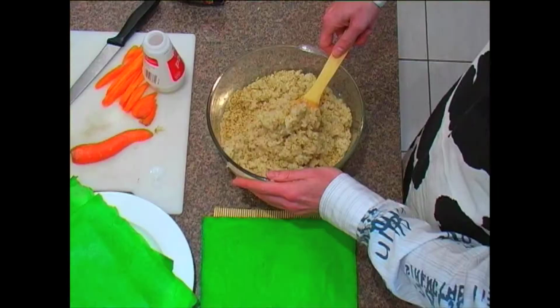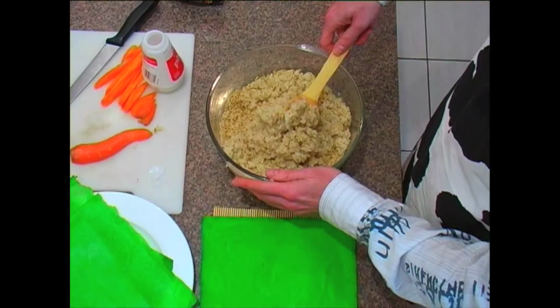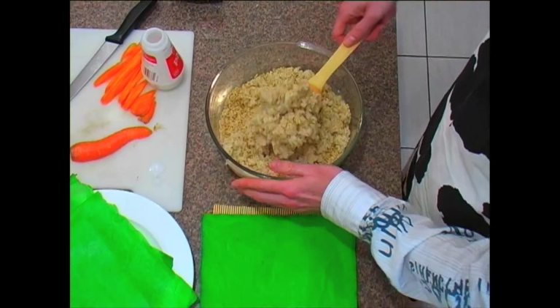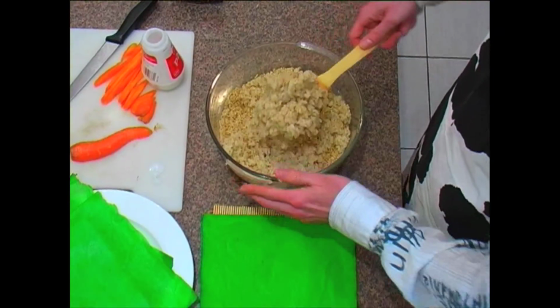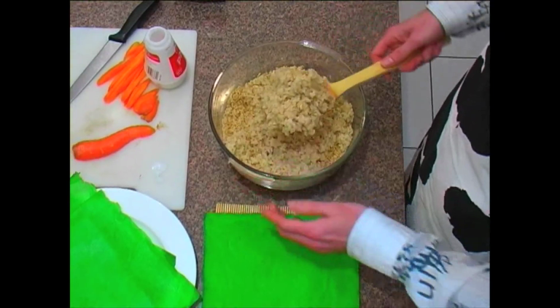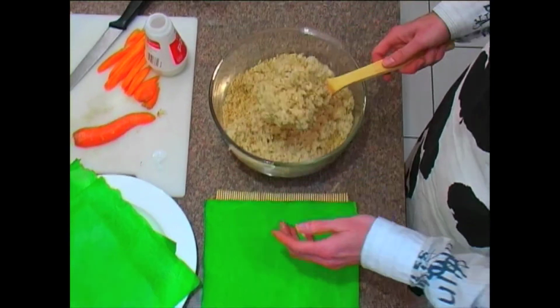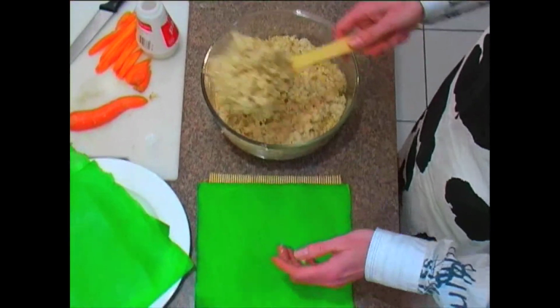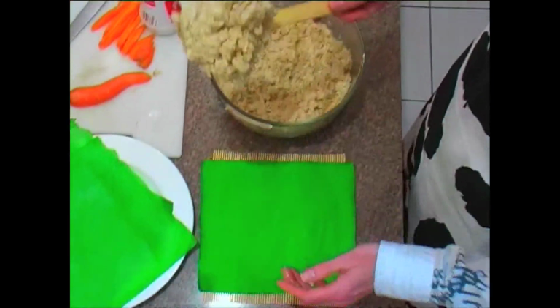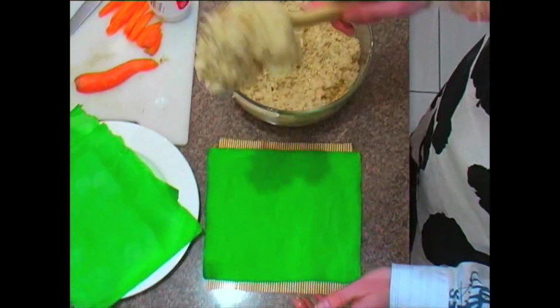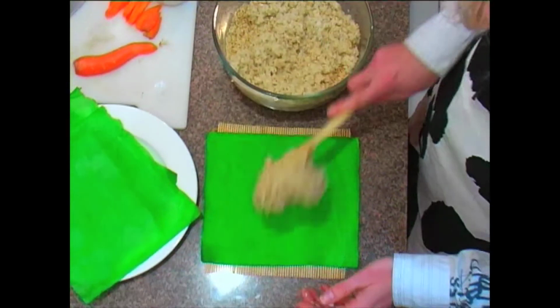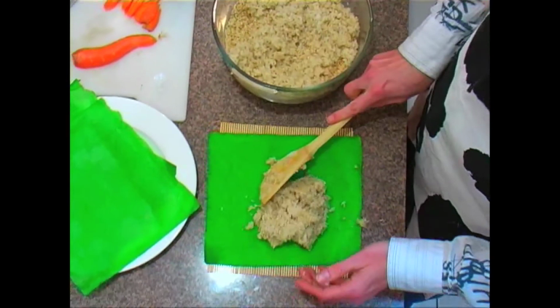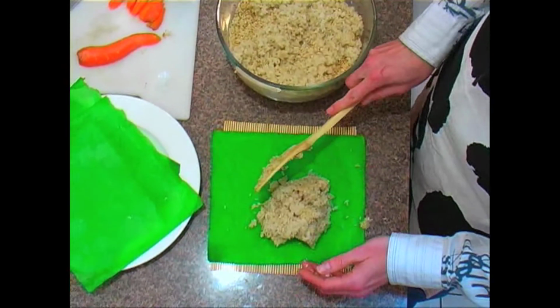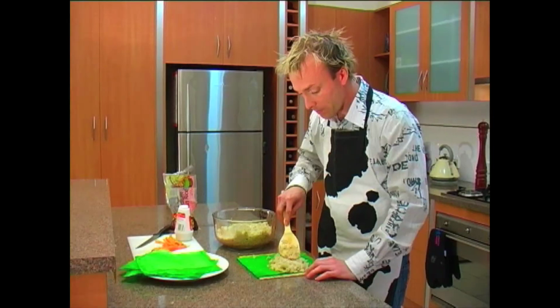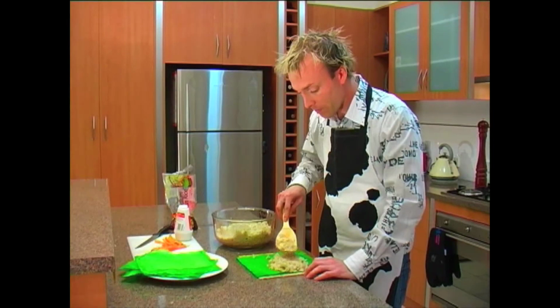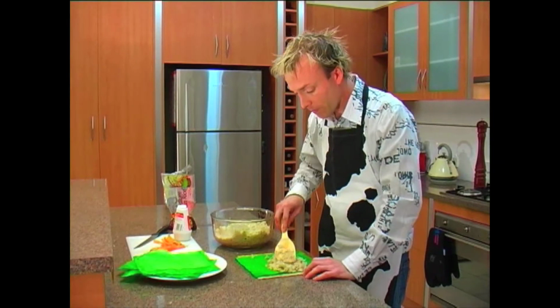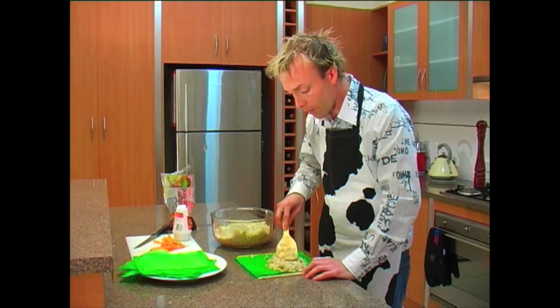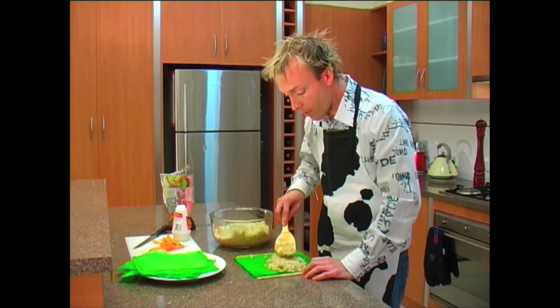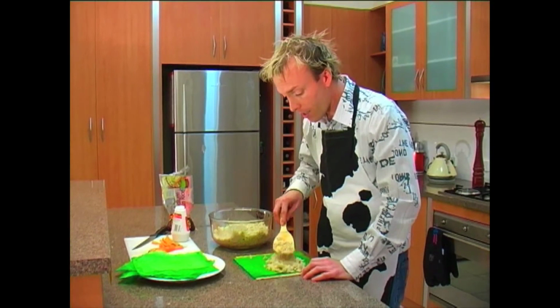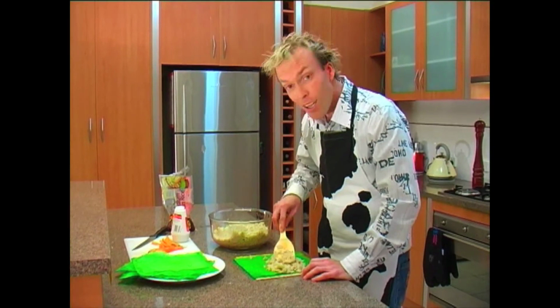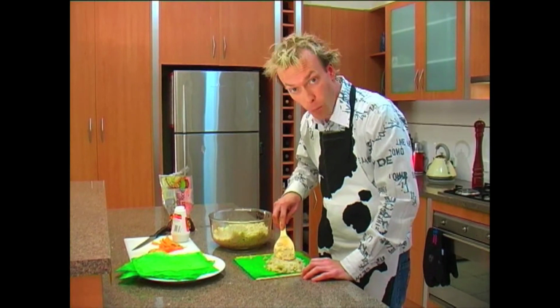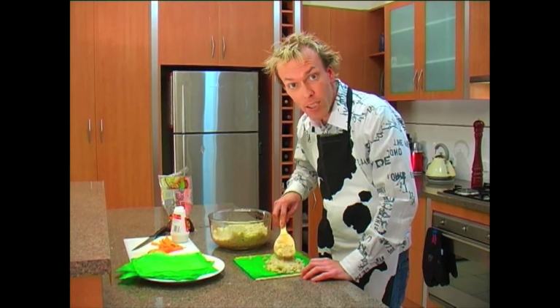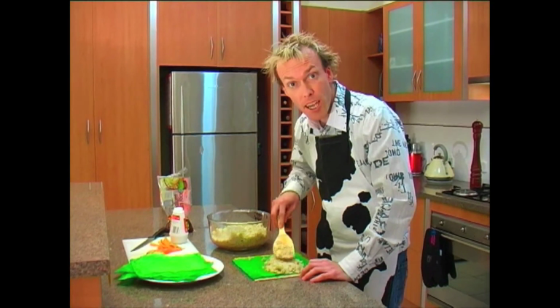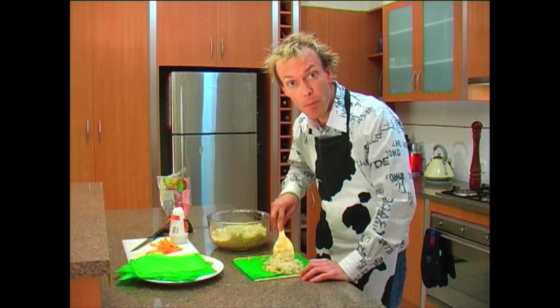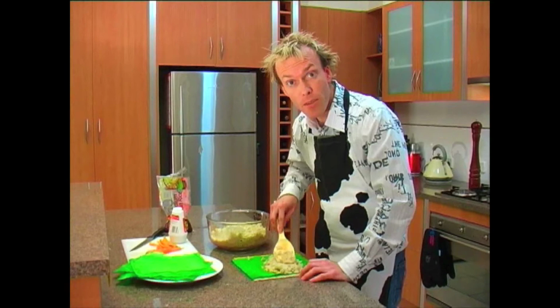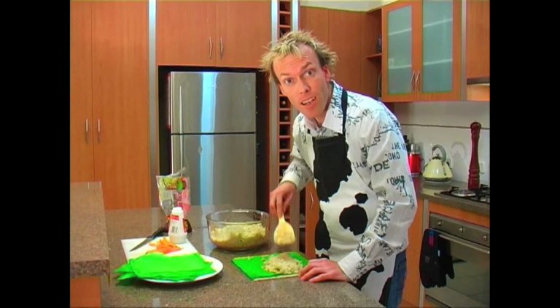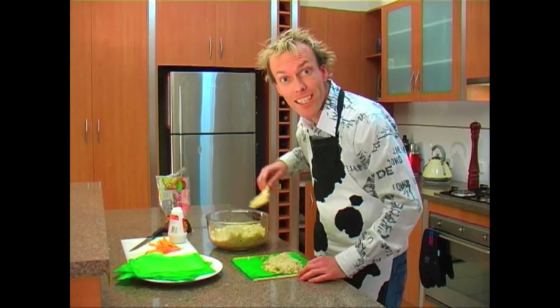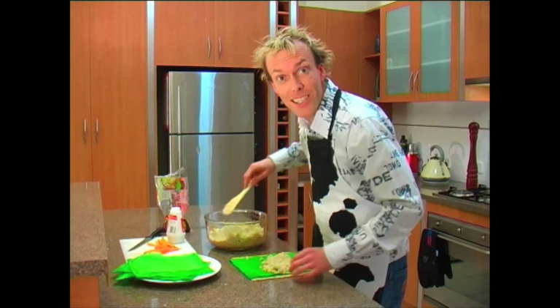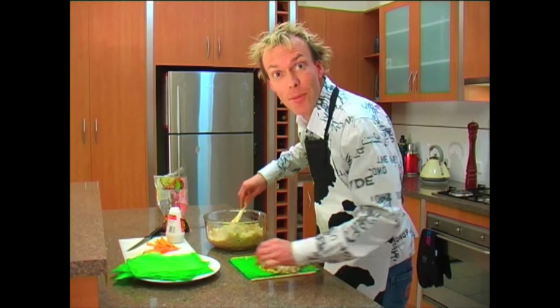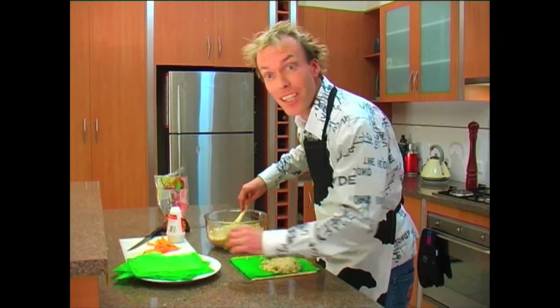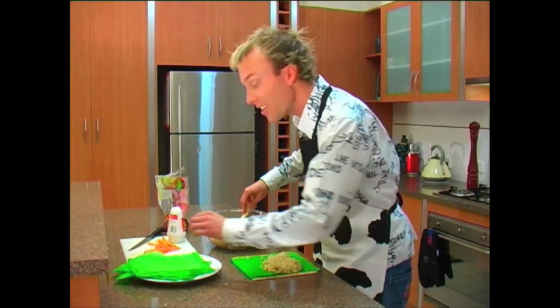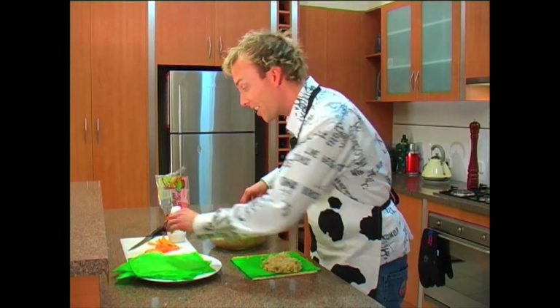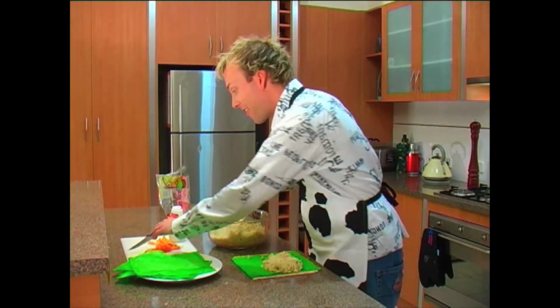It's important to spread the rice out as much as possible. Once you're happy with your rice, it's time to lay out your carrot.